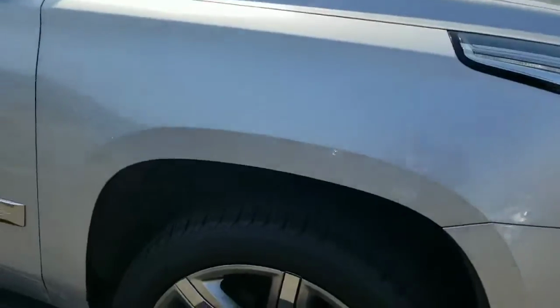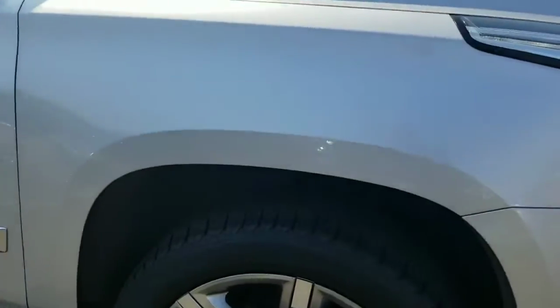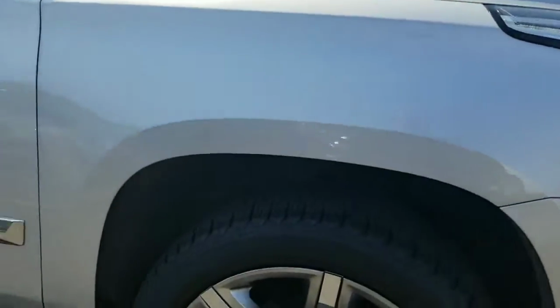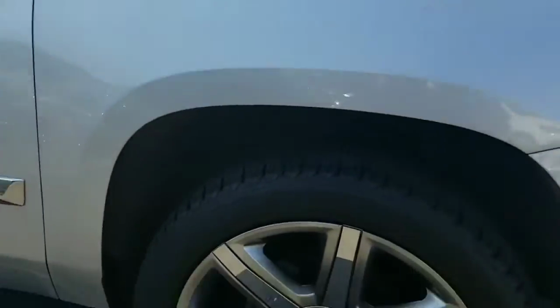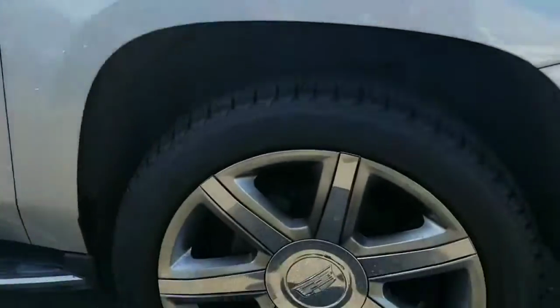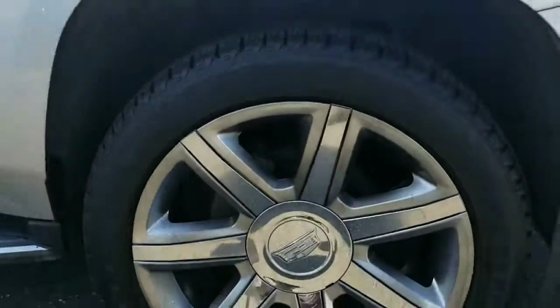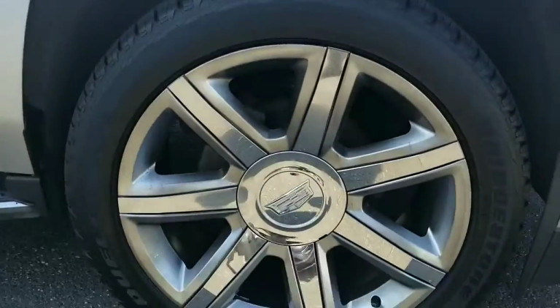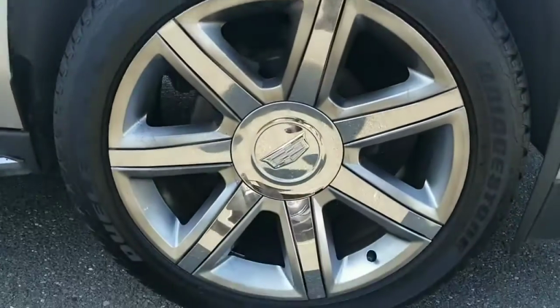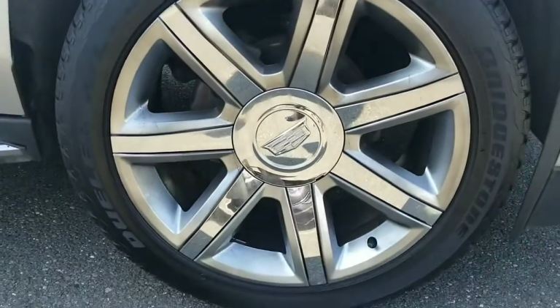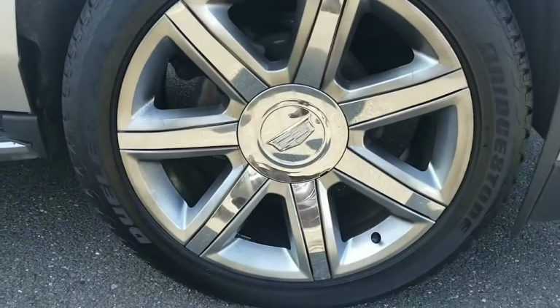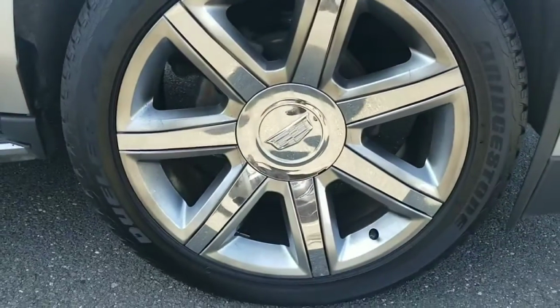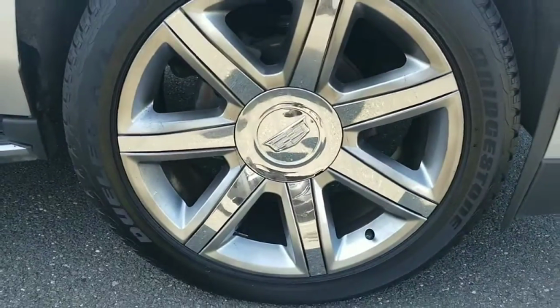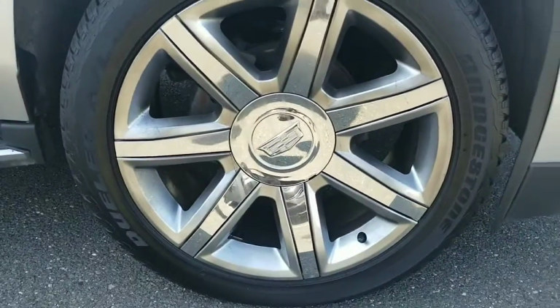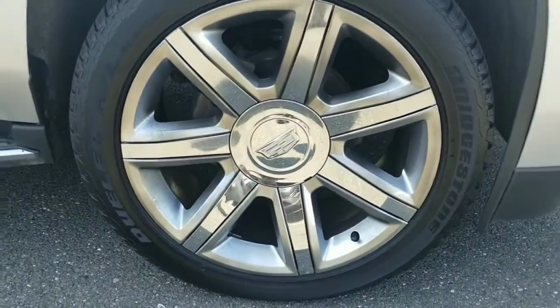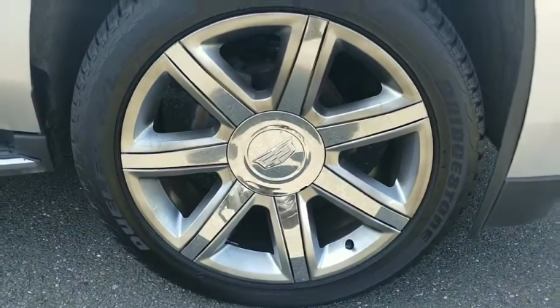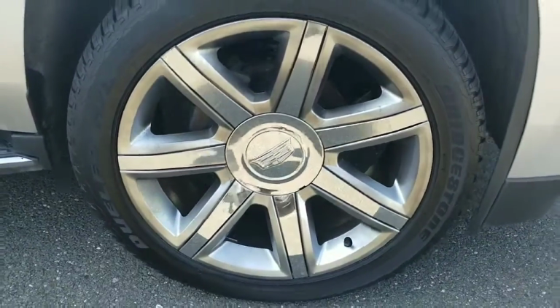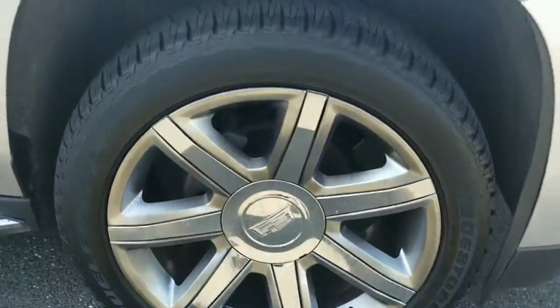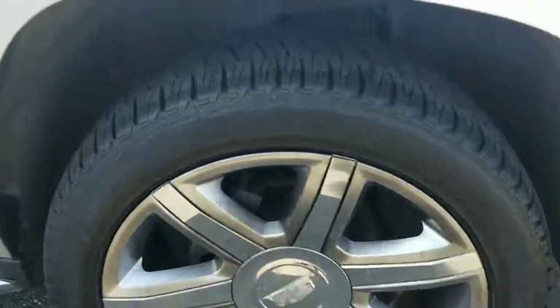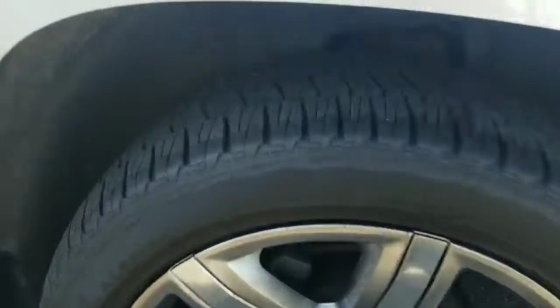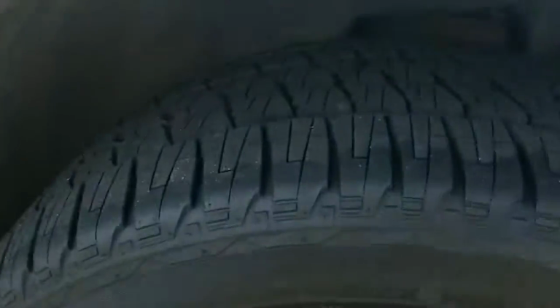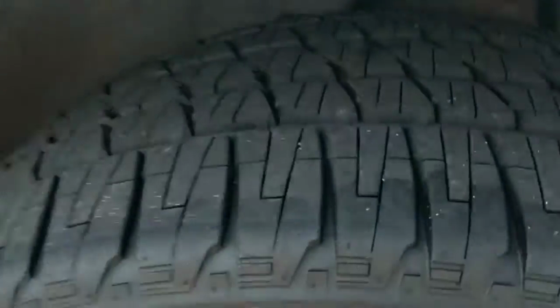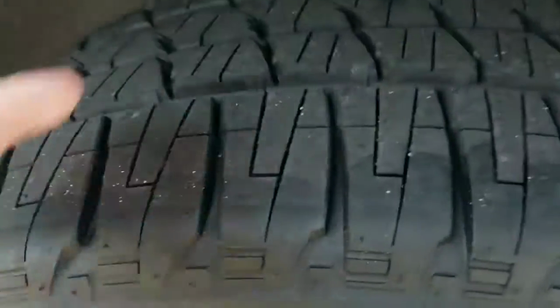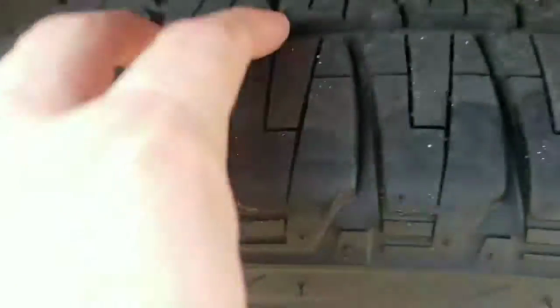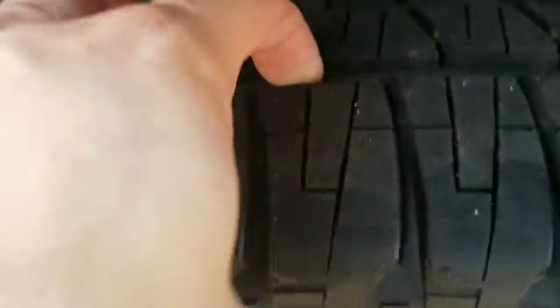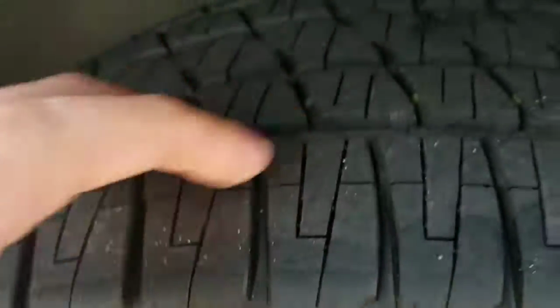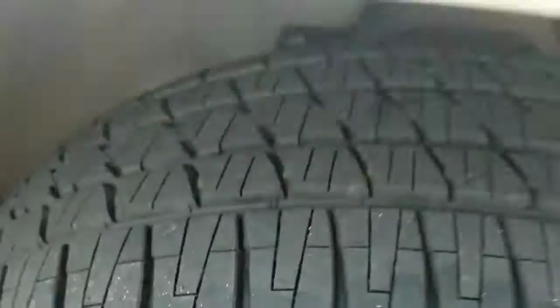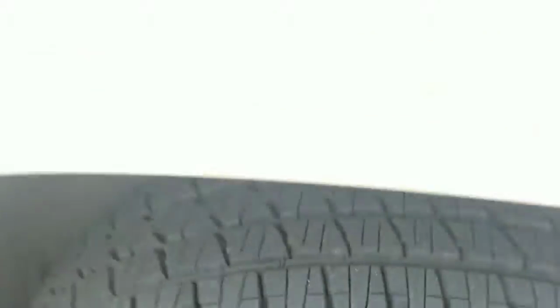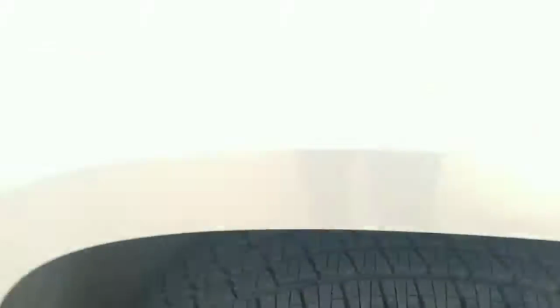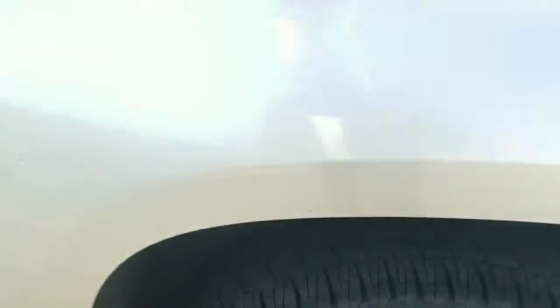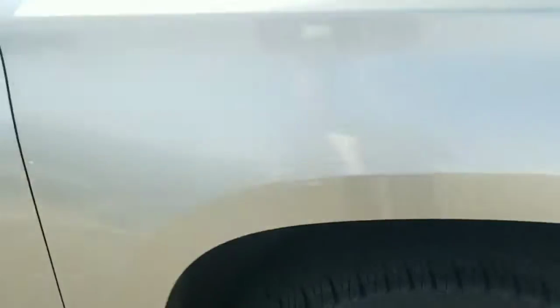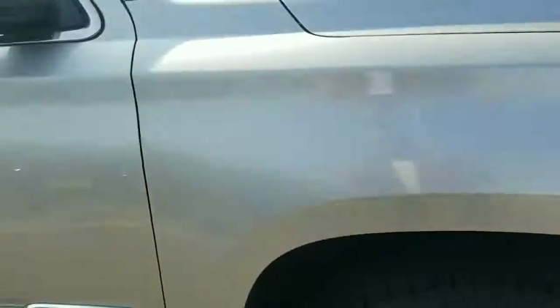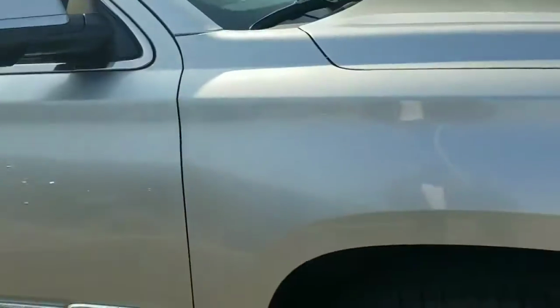Here's a shot of the wheels. Wheels look good. We've got newer tires on there.